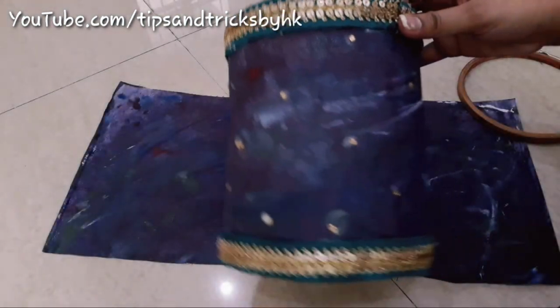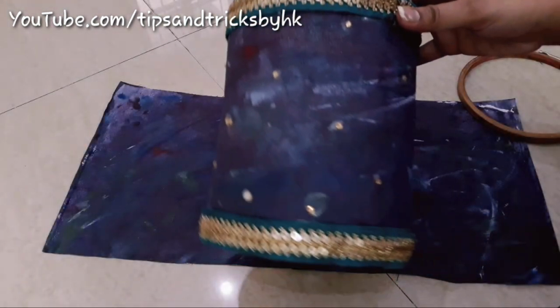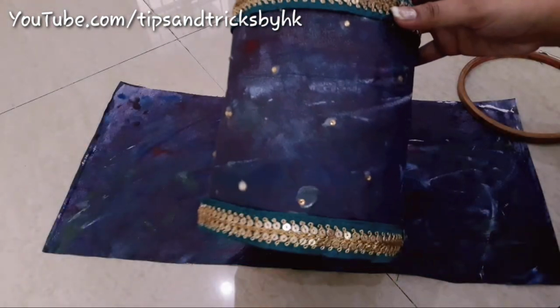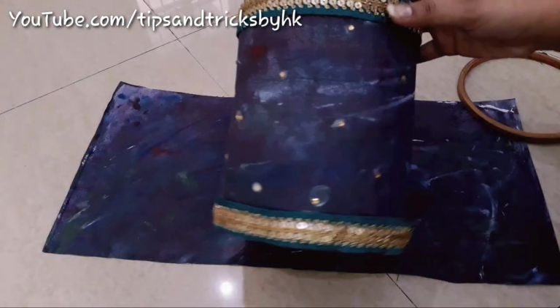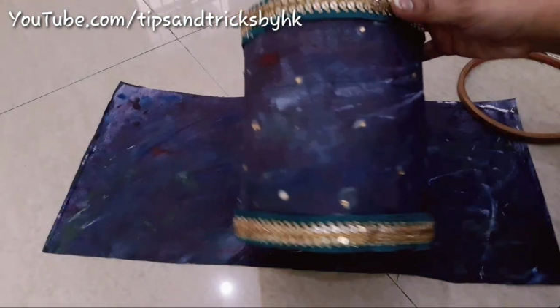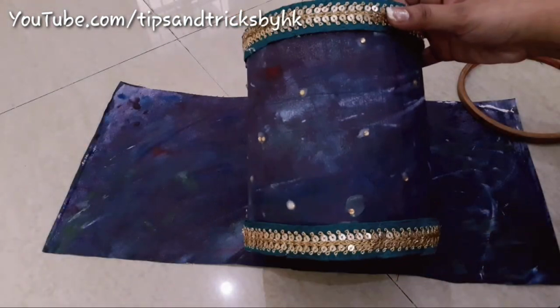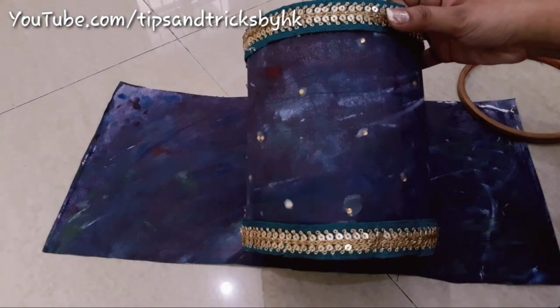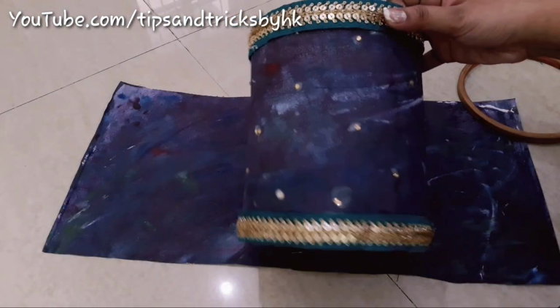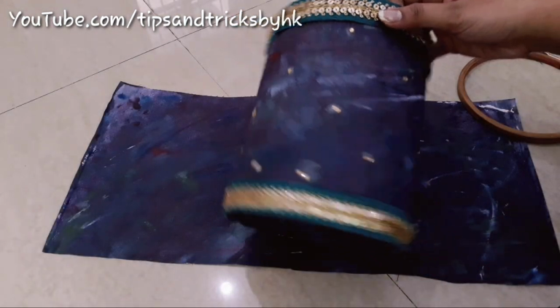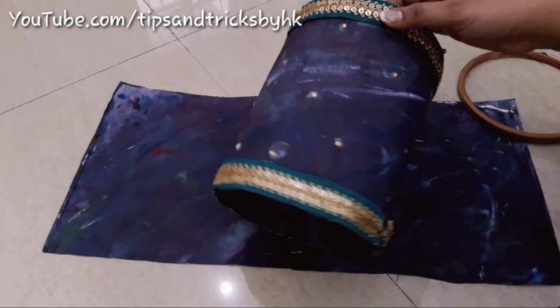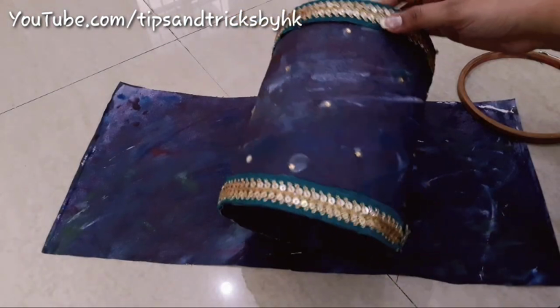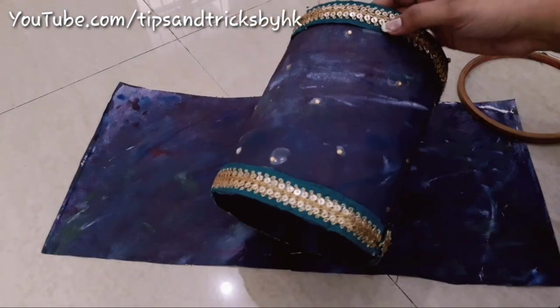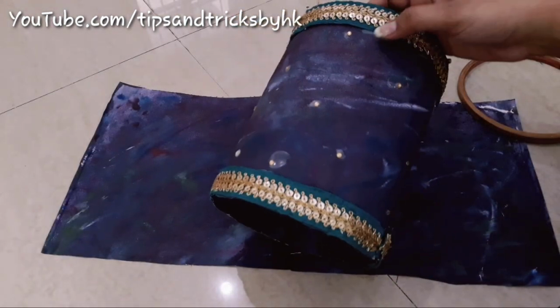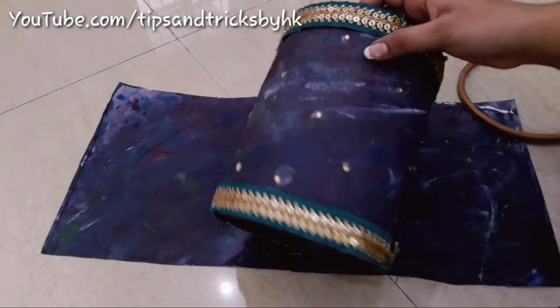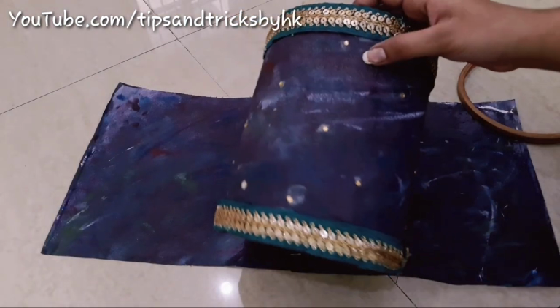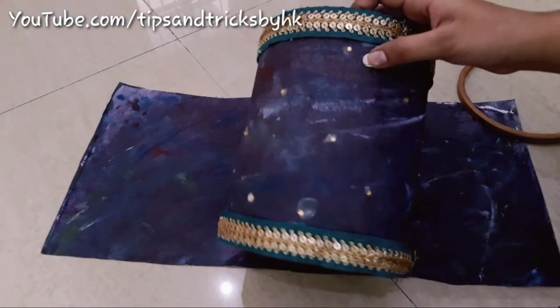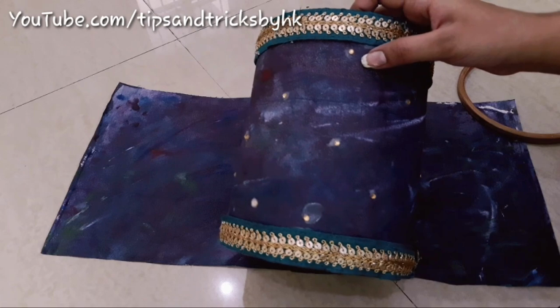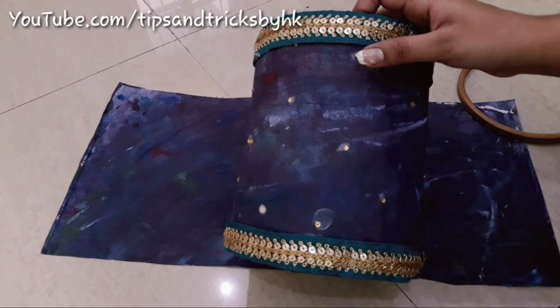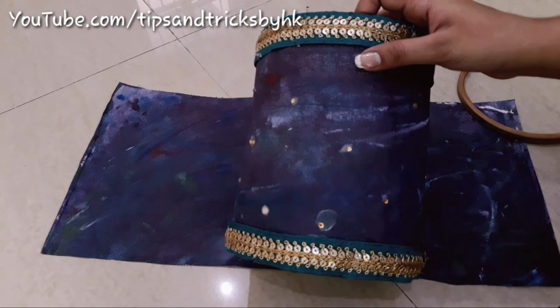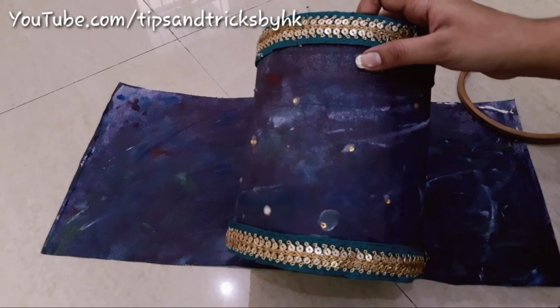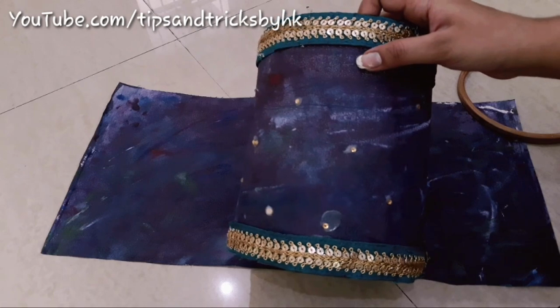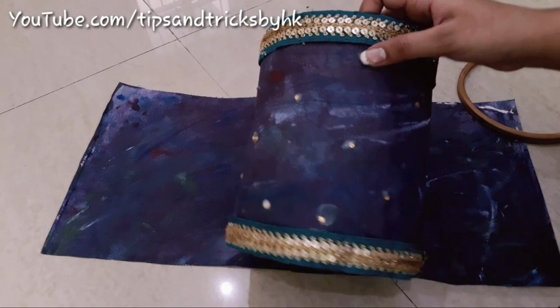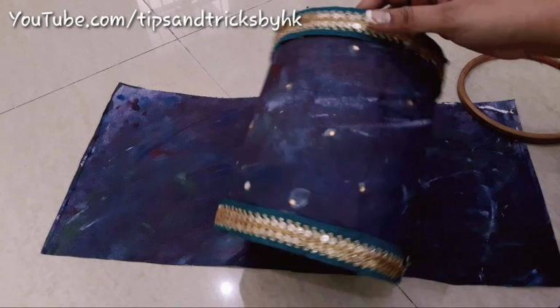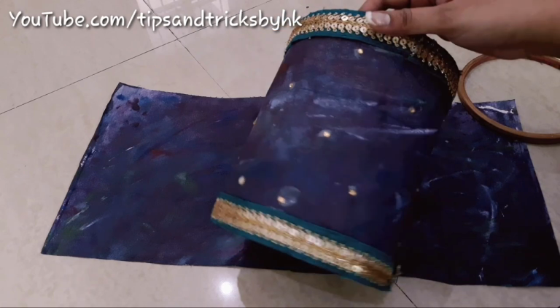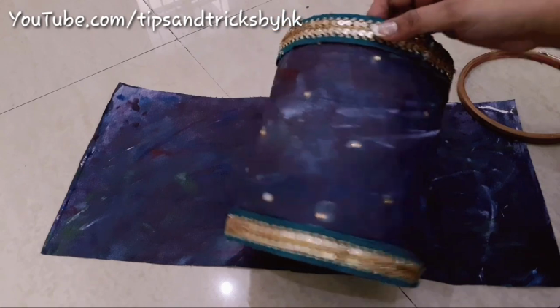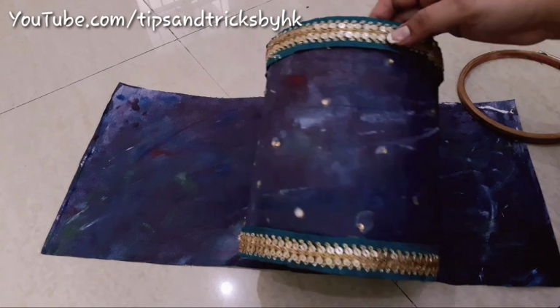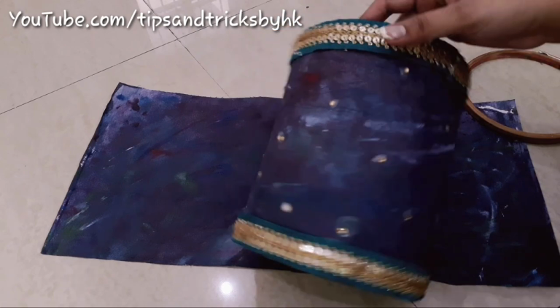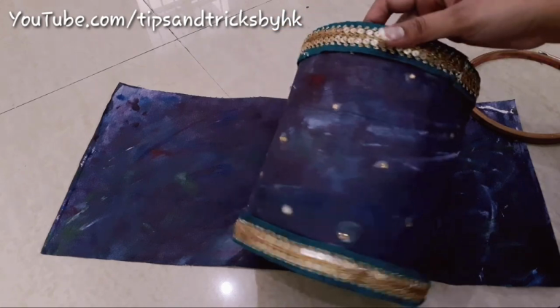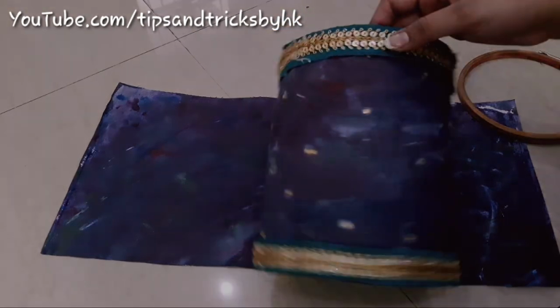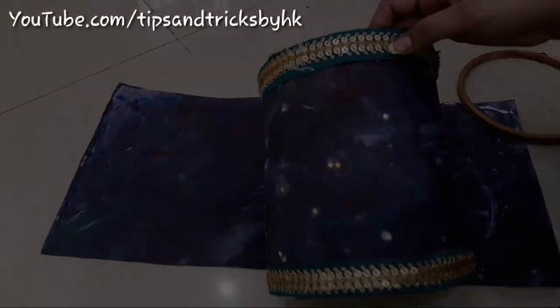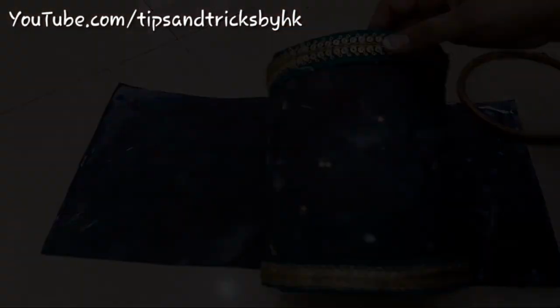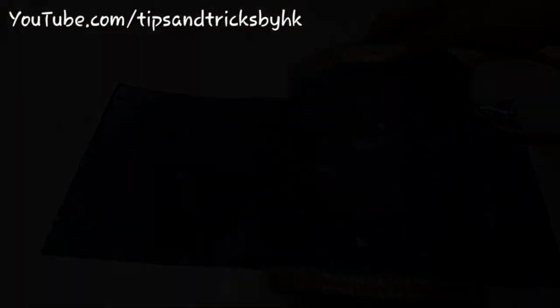This is what the lamp looks like after it gets dry, giving it a complete festive look.